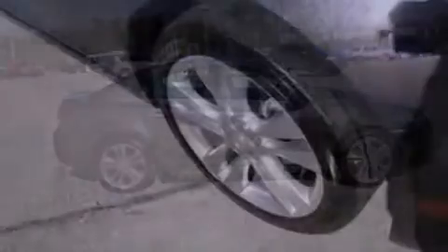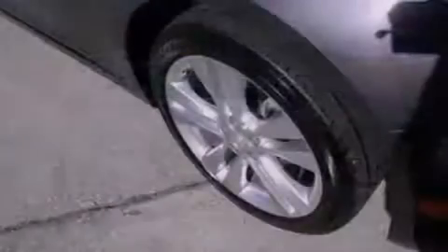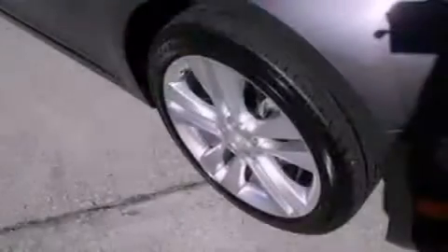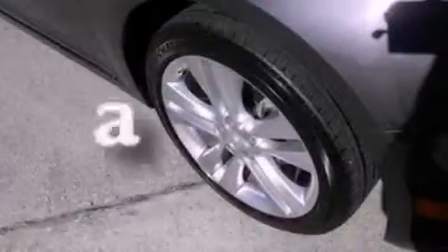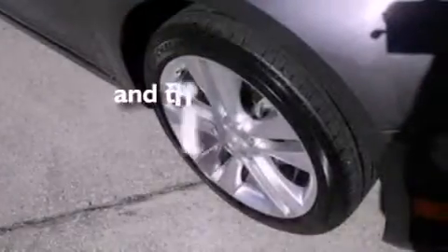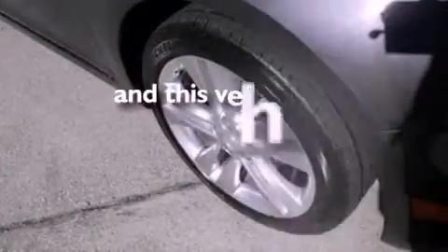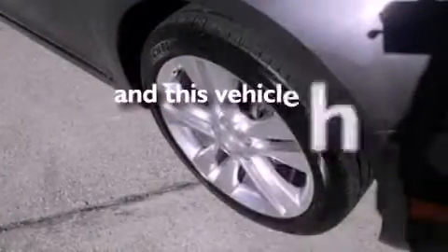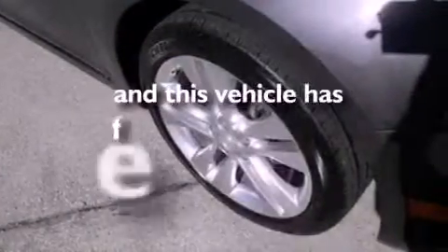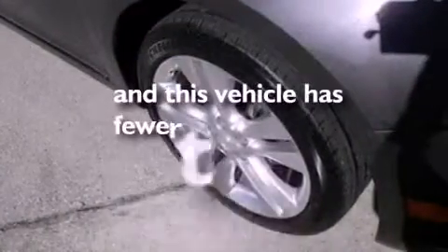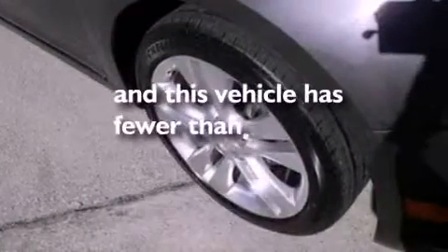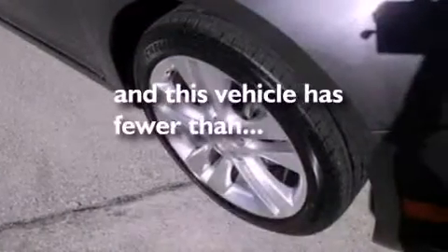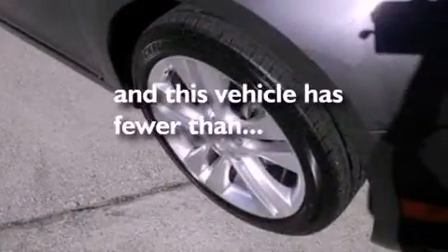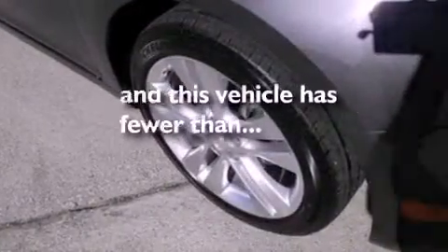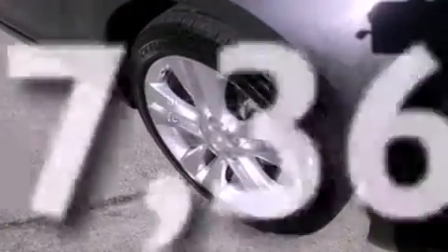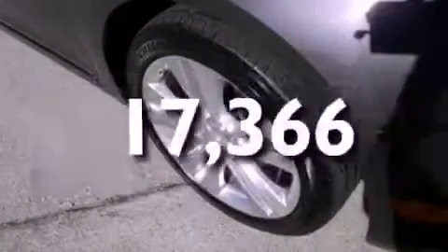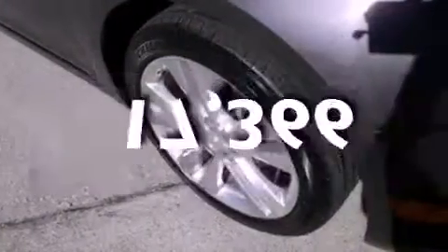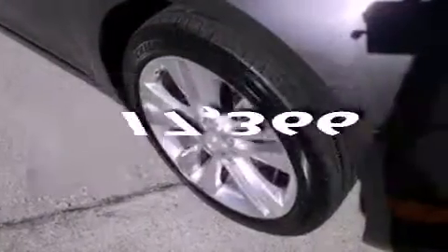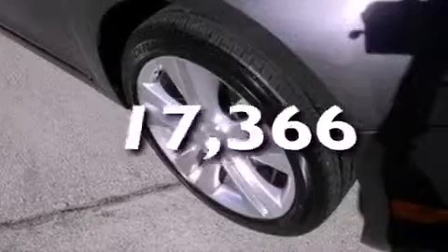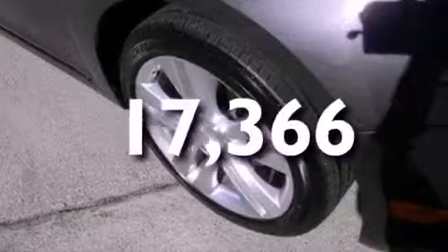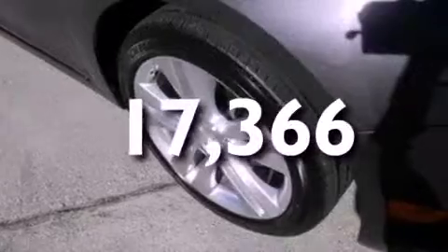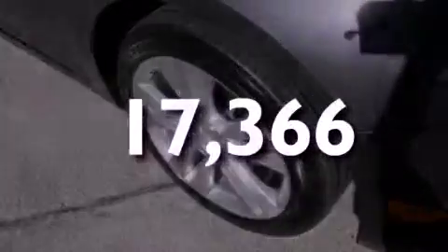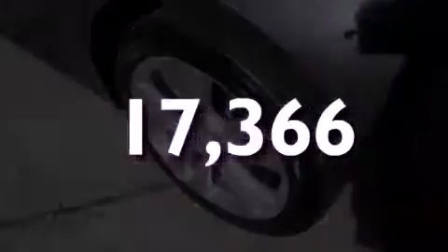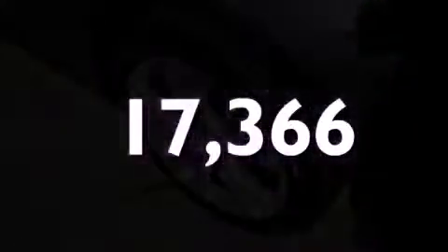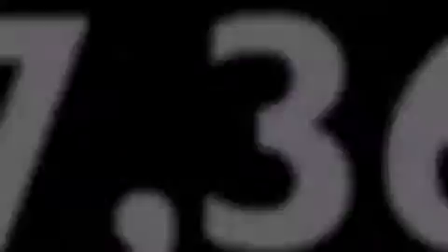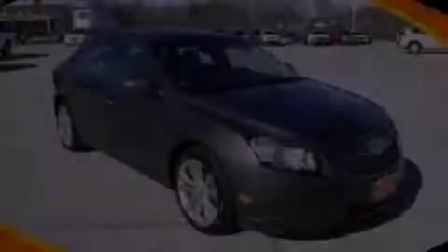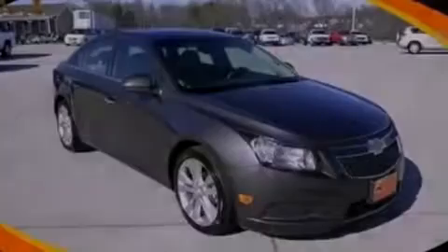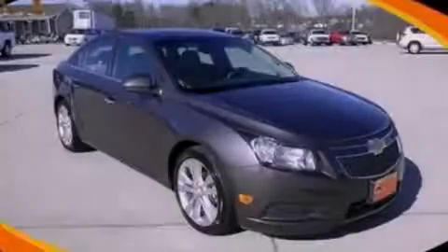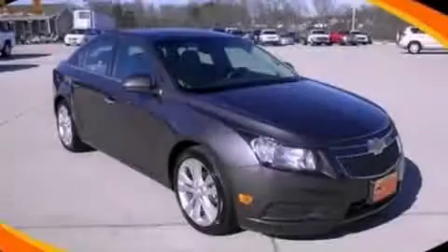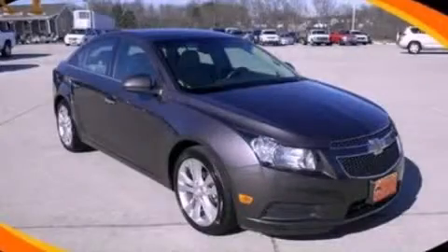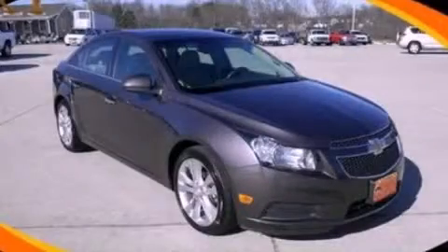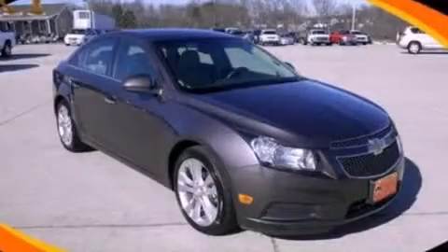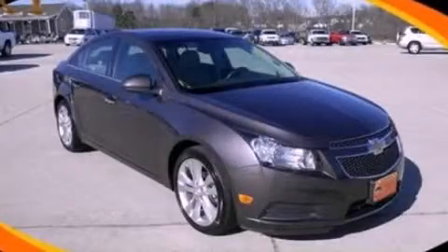This vehicle has fewer than 18,000 miles on the odometer. Stop by today and test drive this vehicle for yourself.